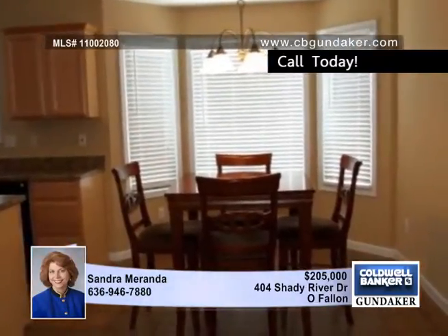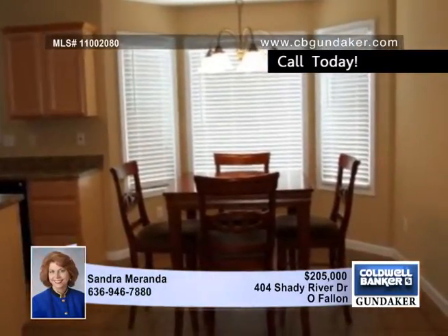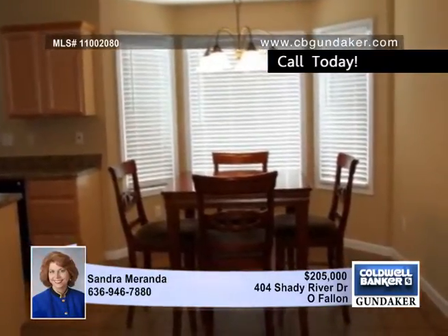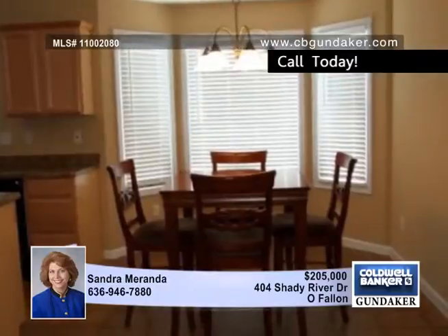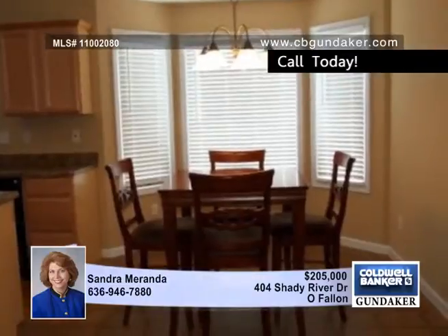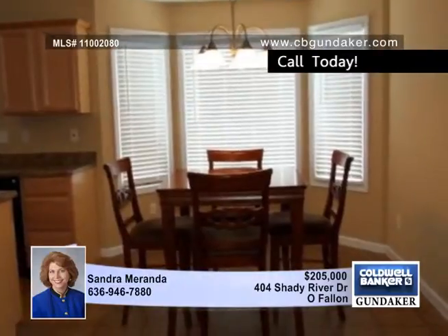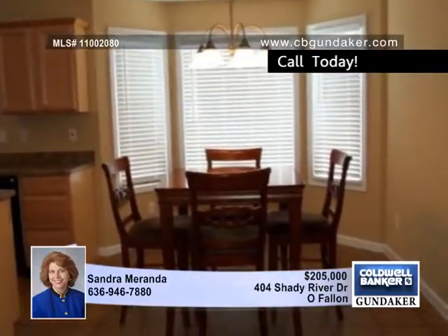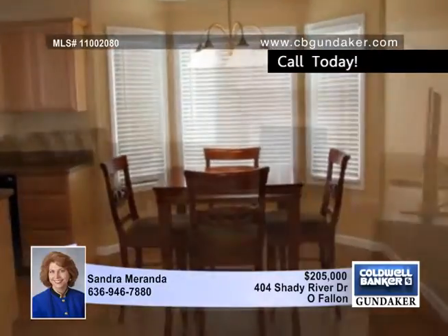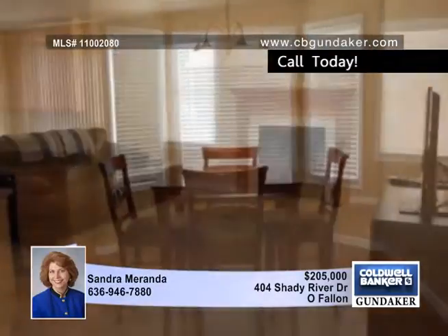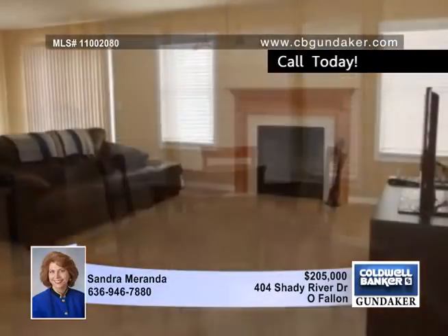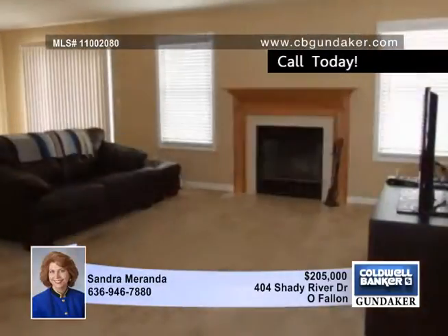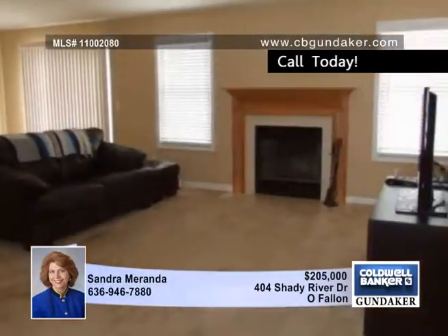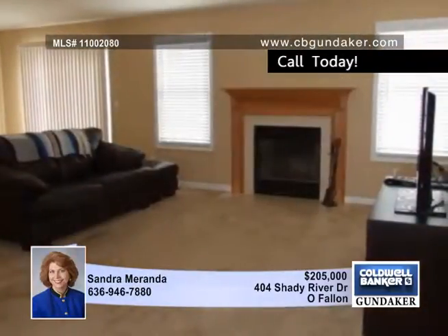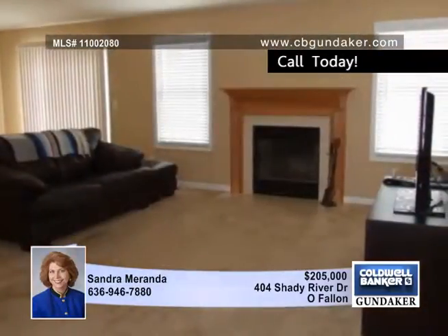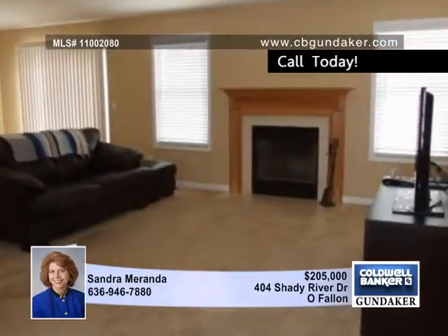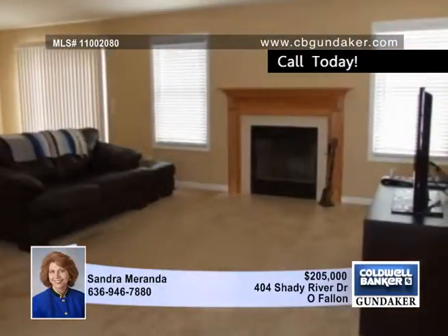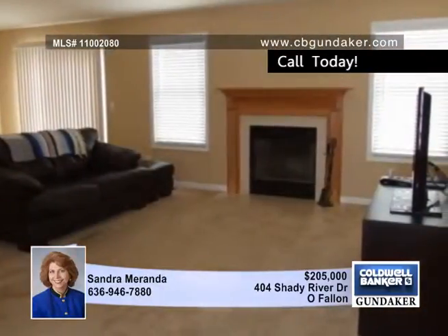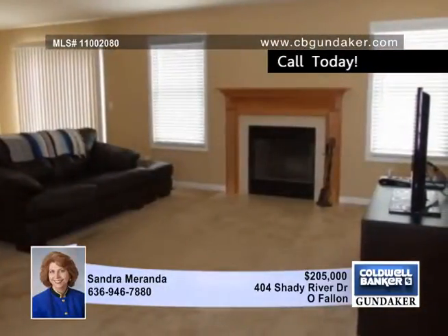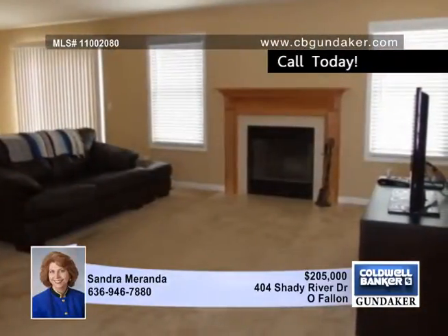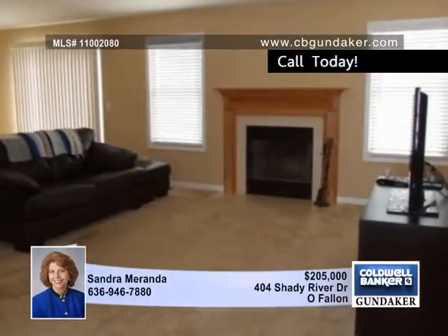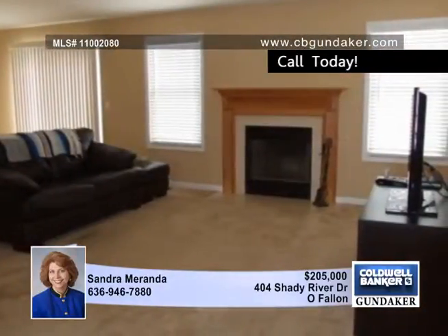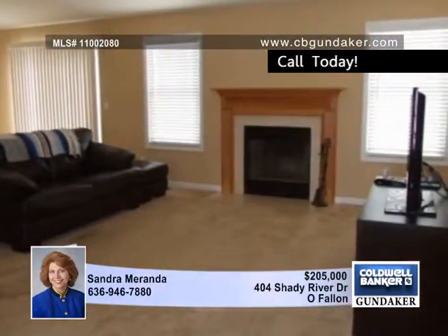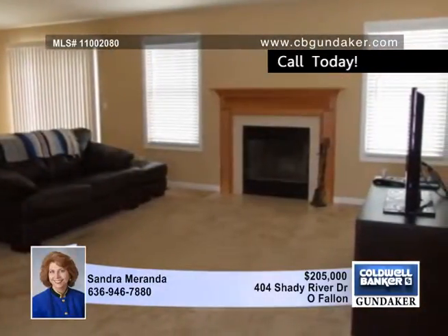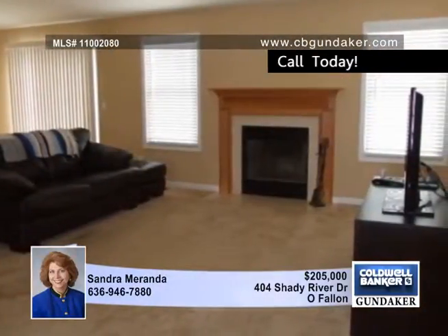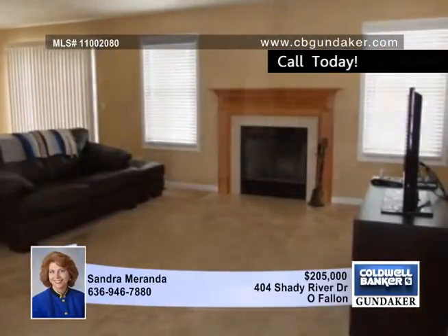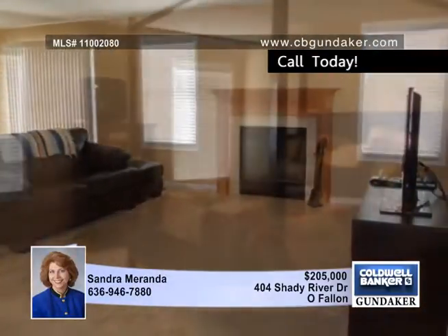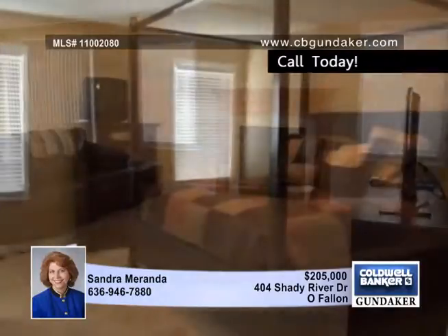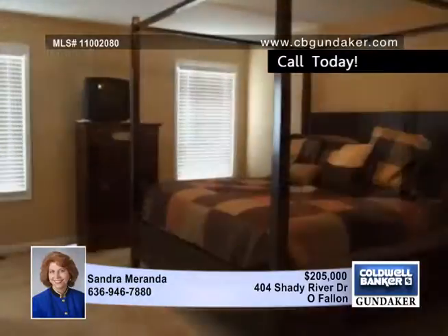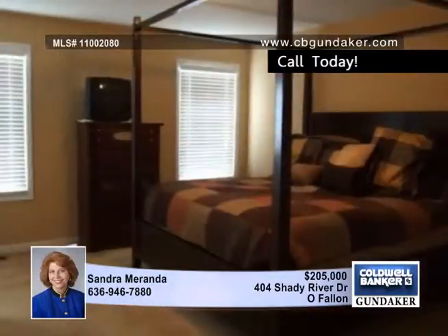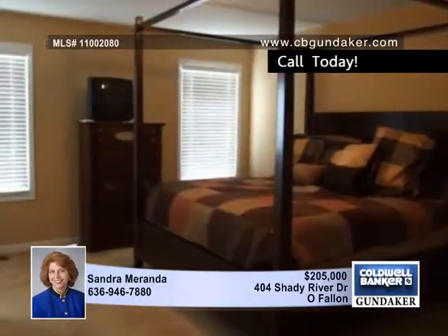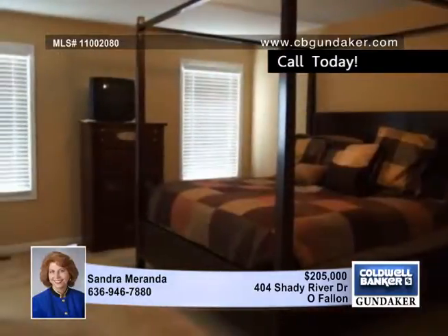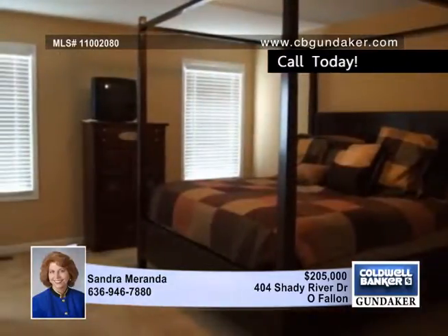The formal dining room and breakfast area enjoy the brightness of a big bay window. The vaulted great room enjoys a lovely marble and wood fireplace.